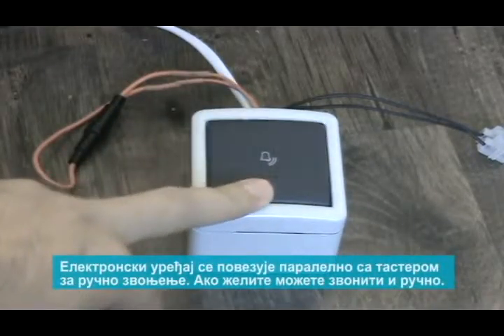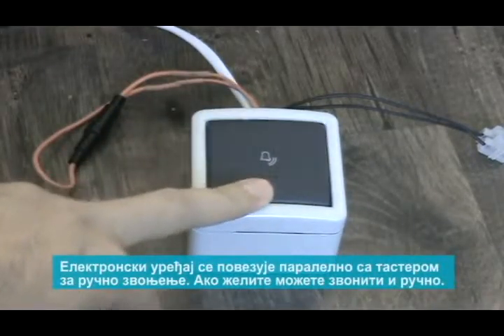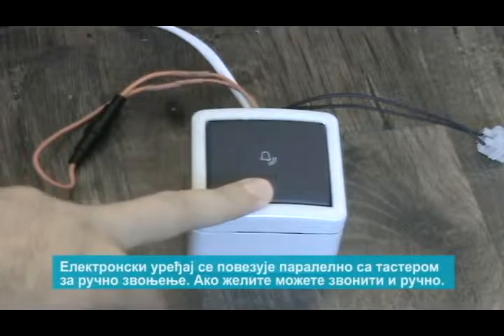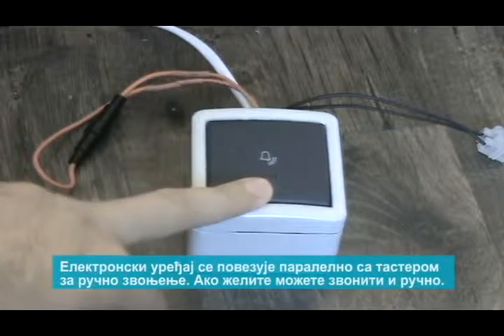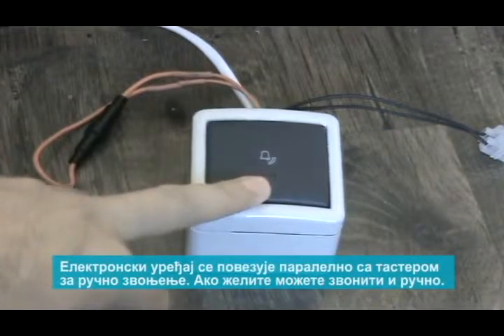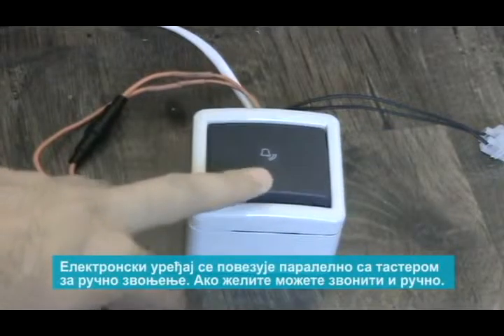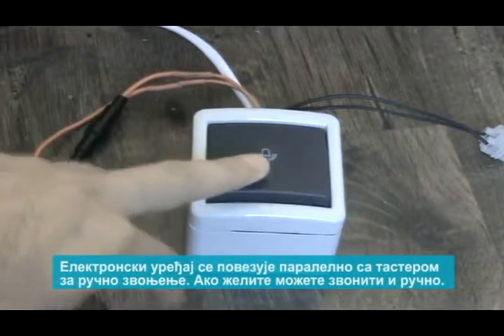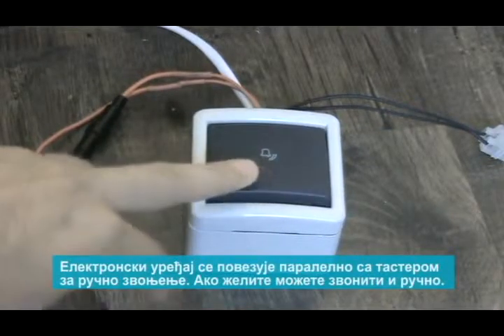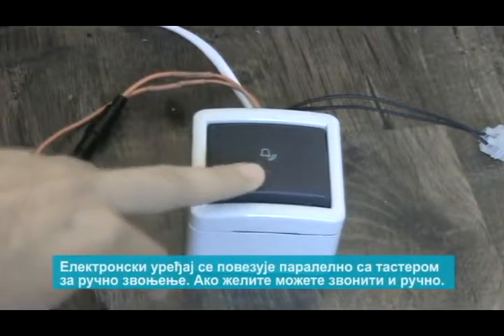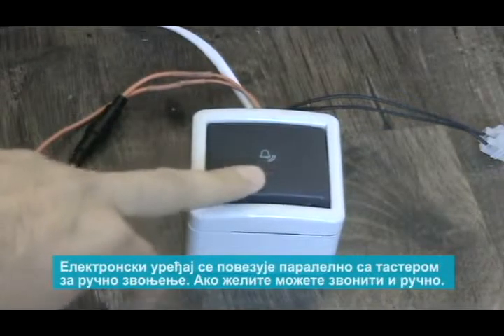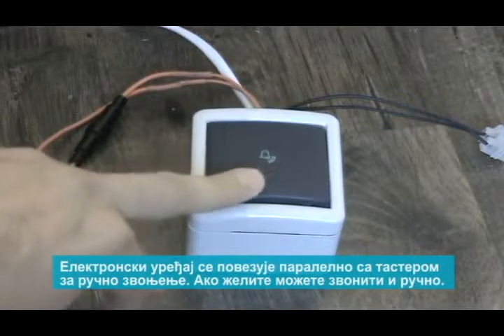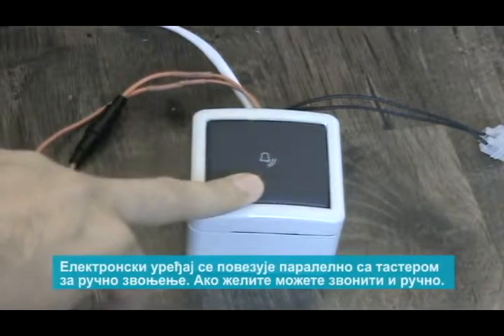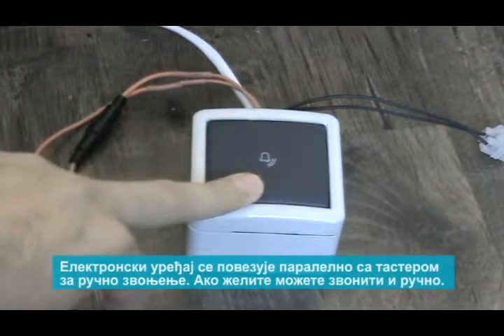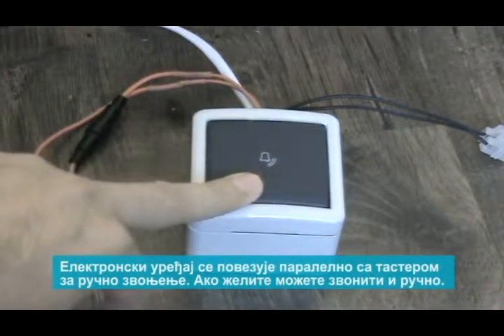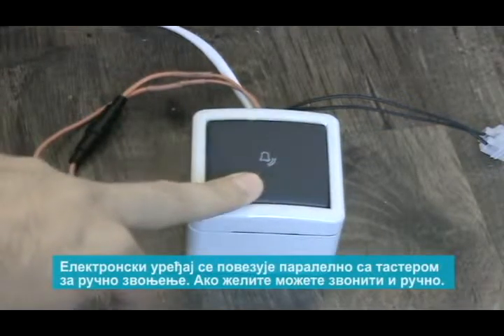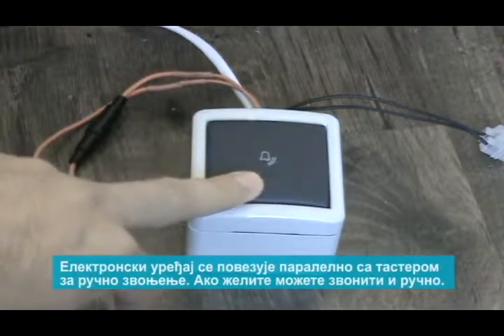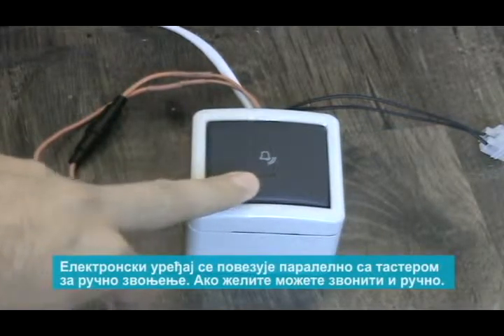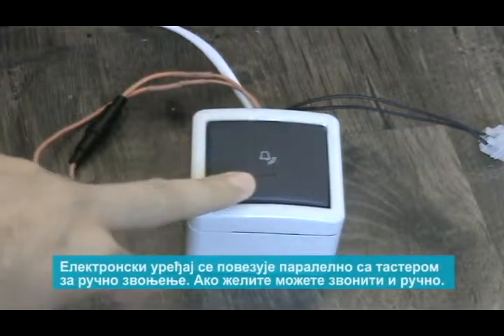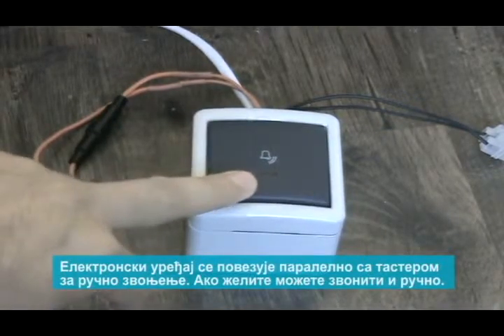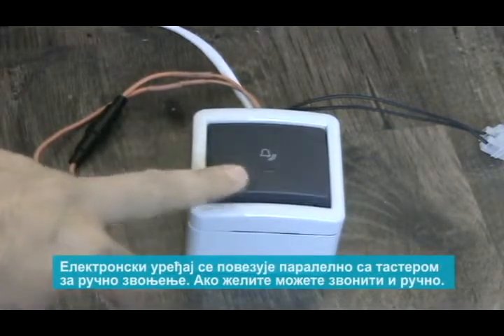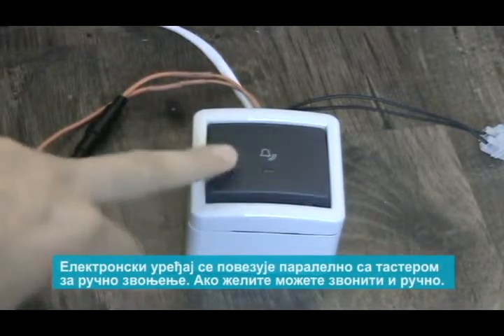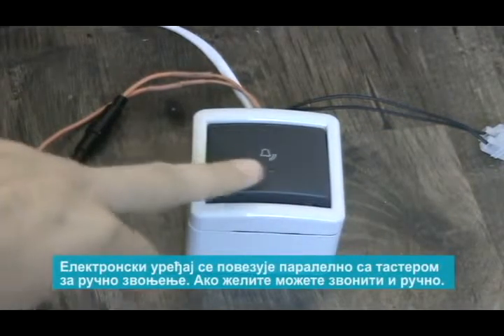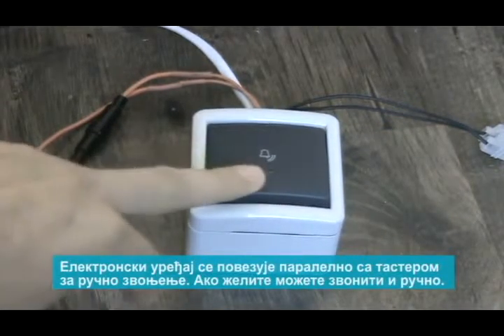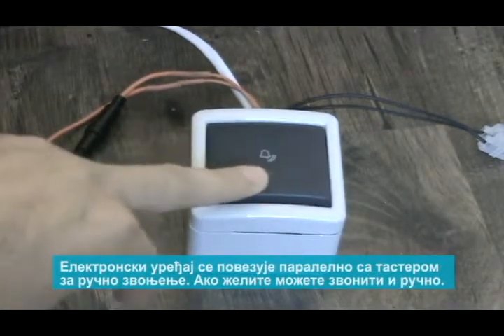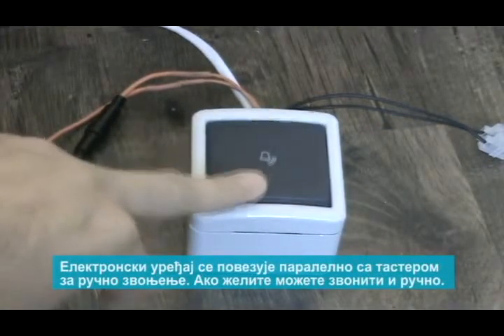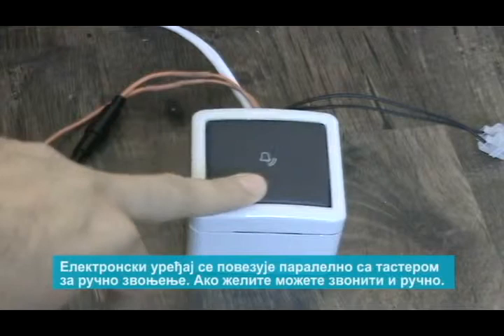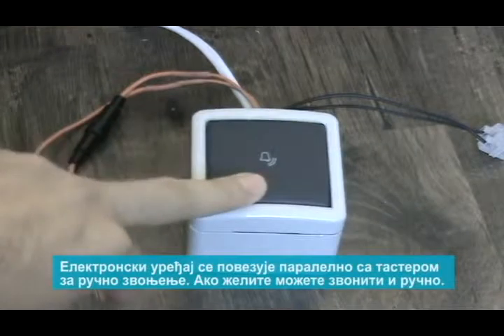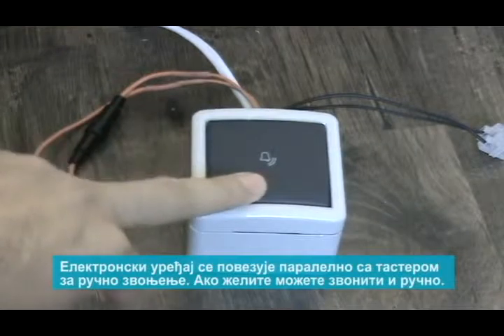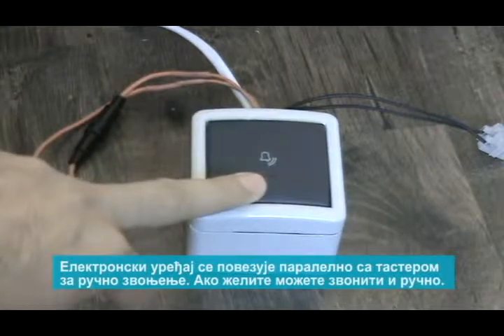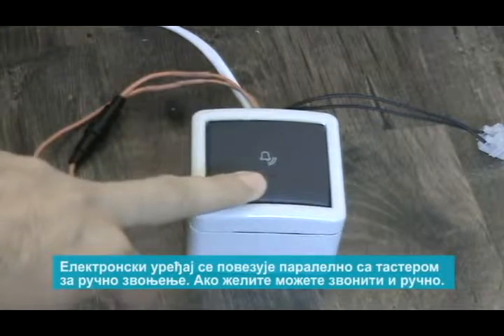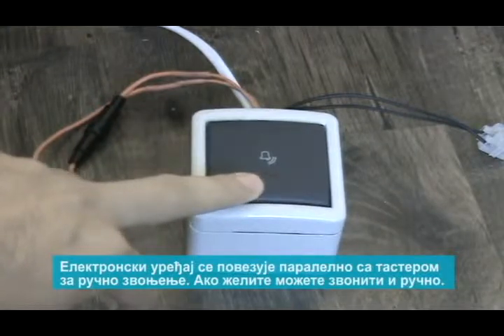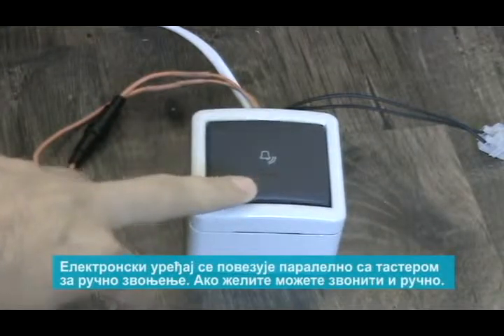The electronic device is compatible with your existing school bells. If needed, you can also ring the bells manually.